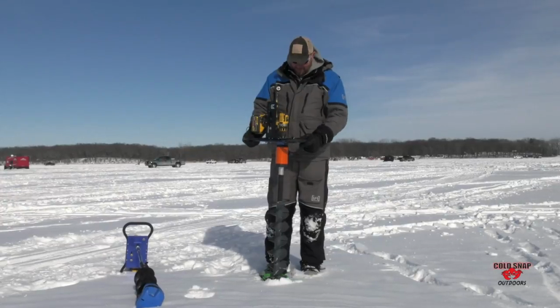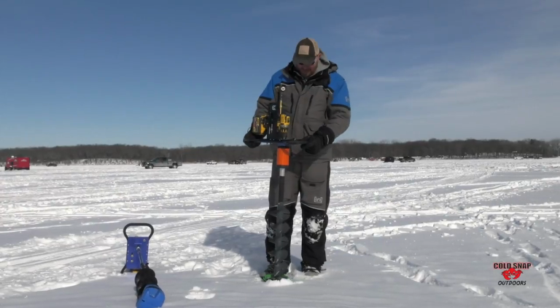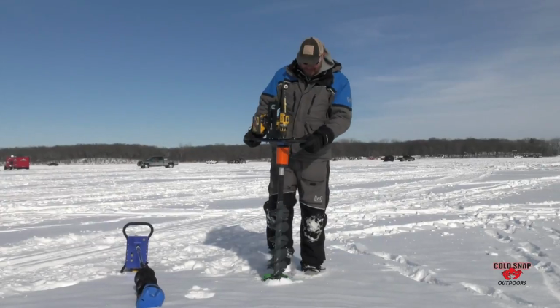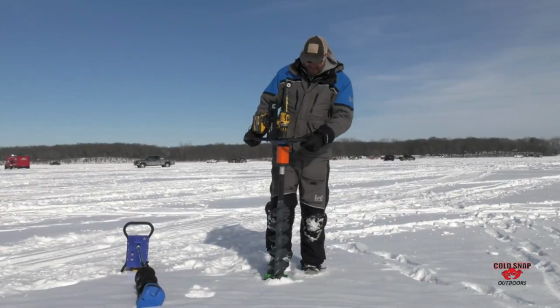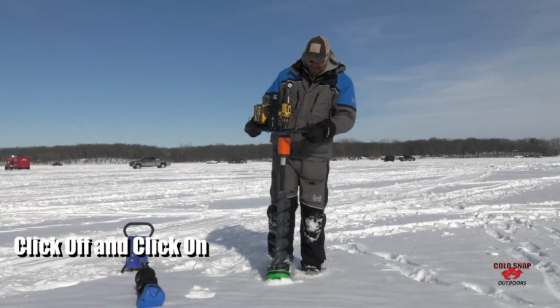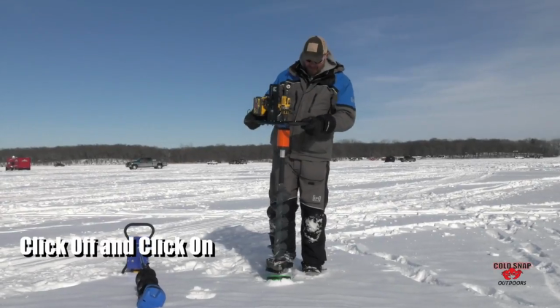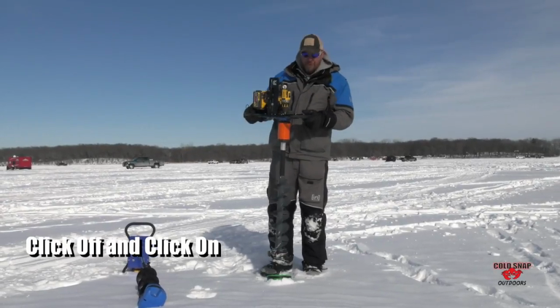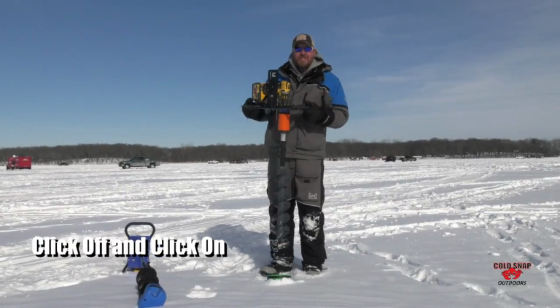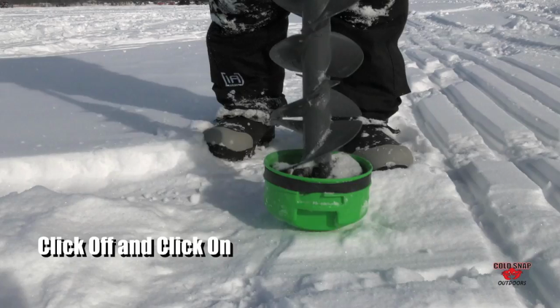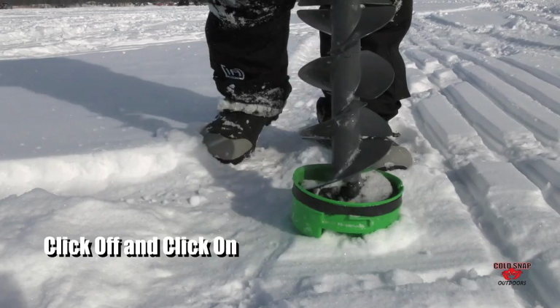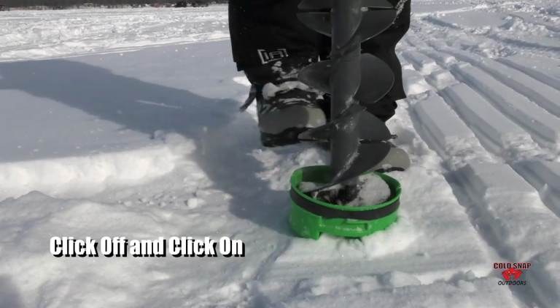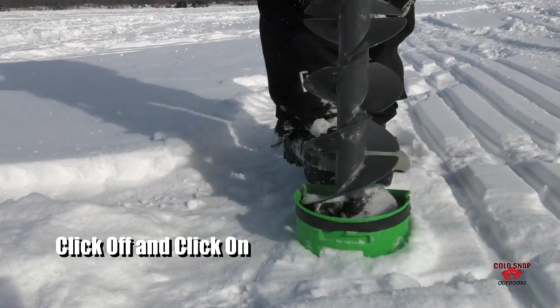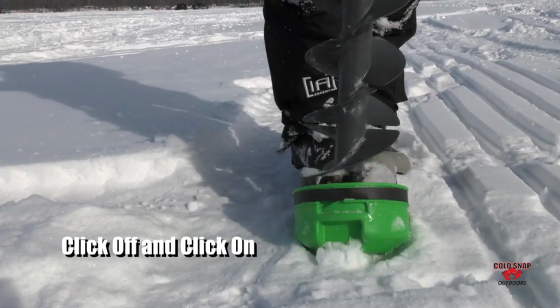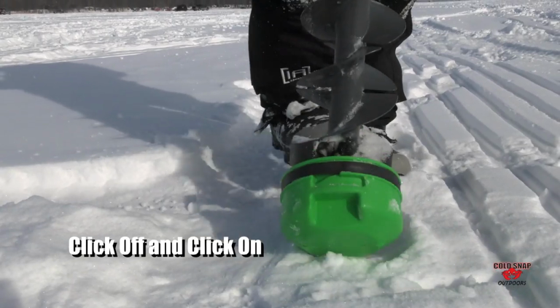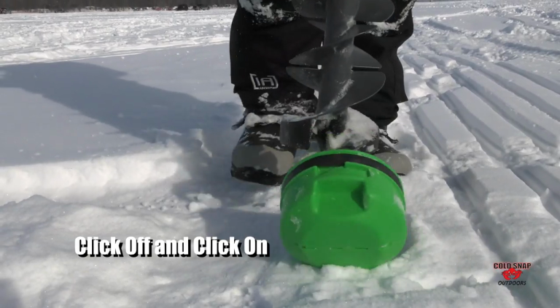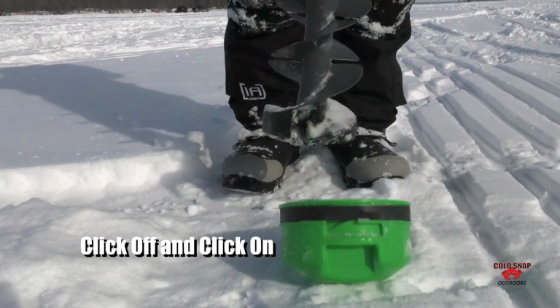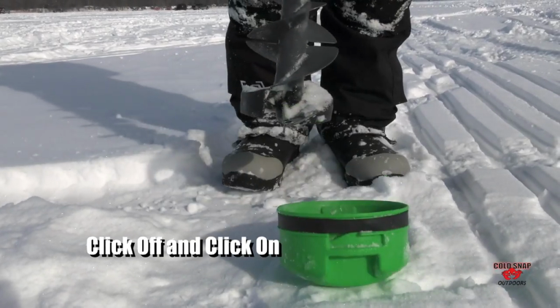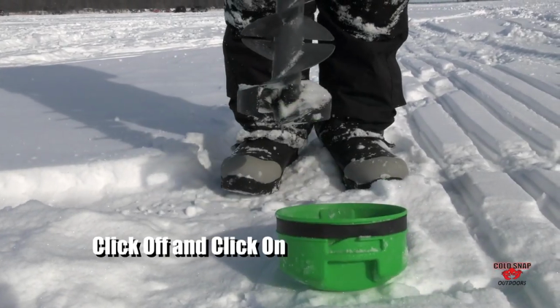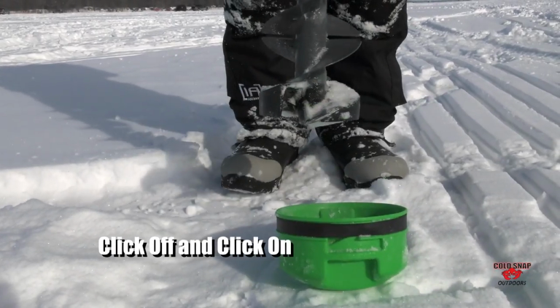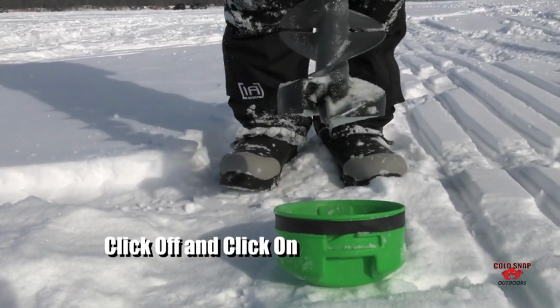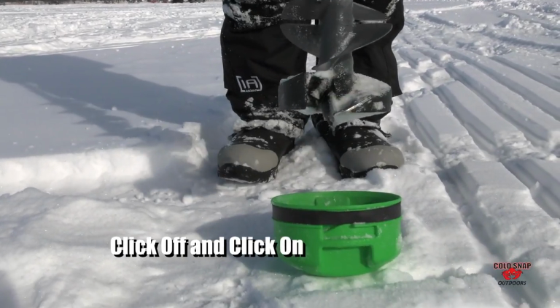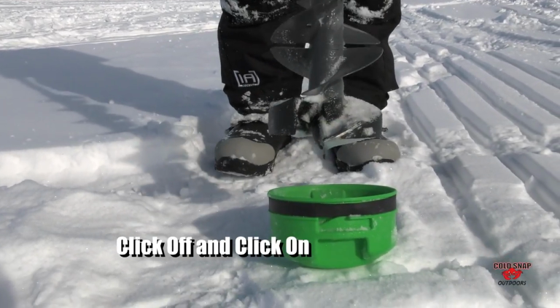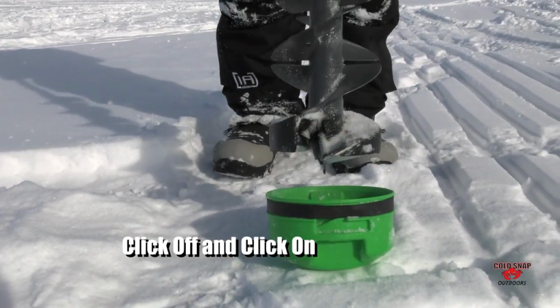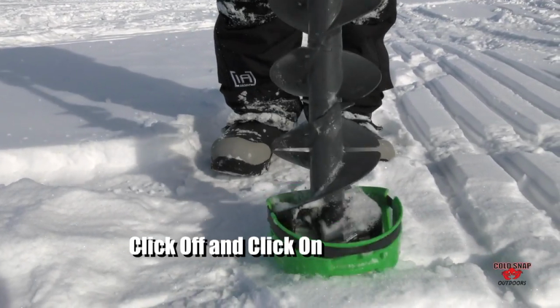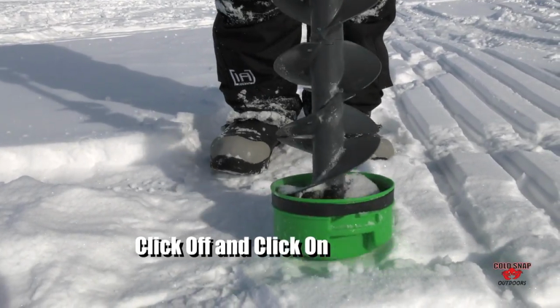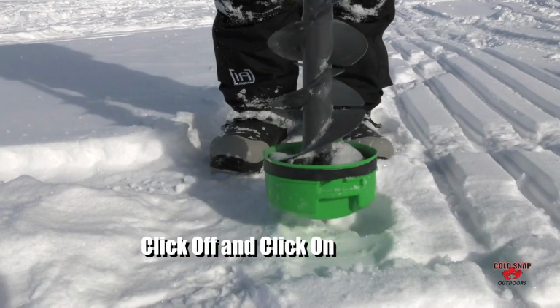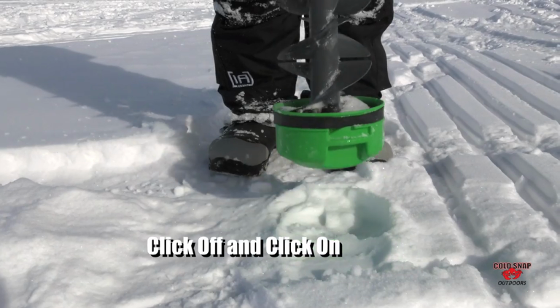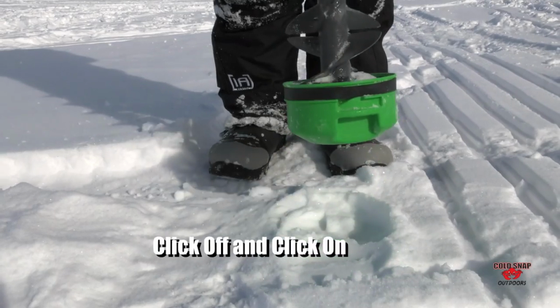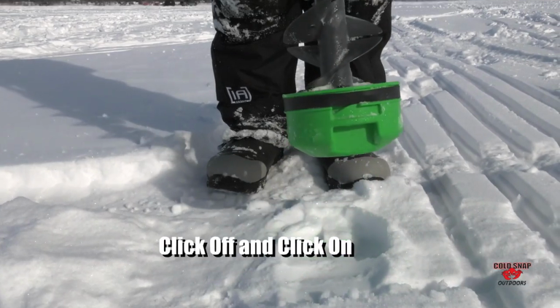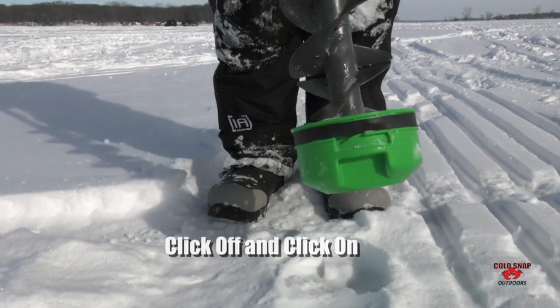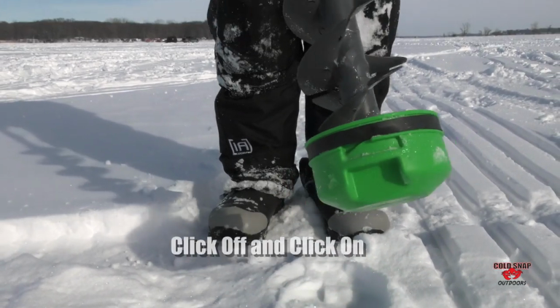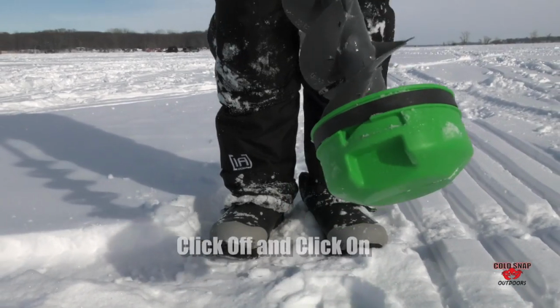Put it on the ice, step on one side, and it clicks right off. And then when you're done drilling your holes, drop it right back into place.